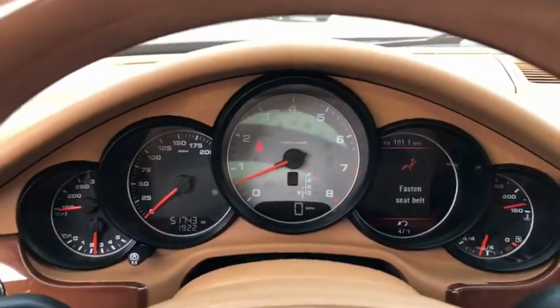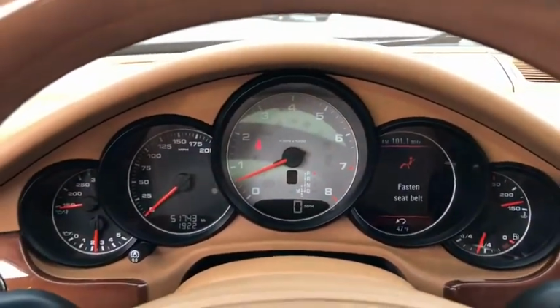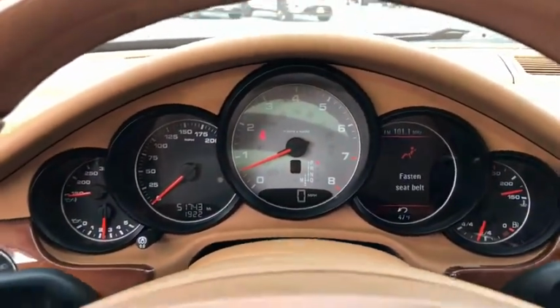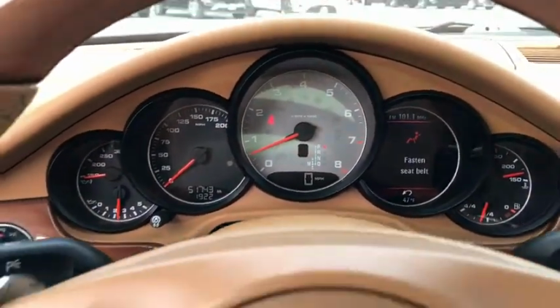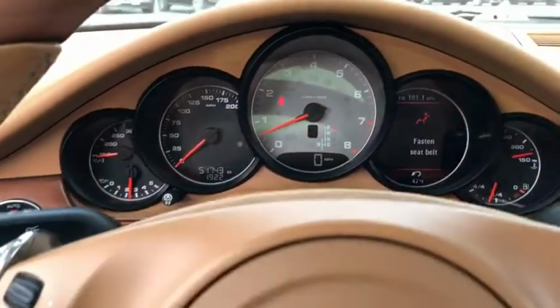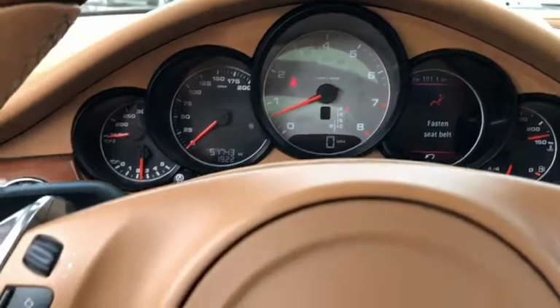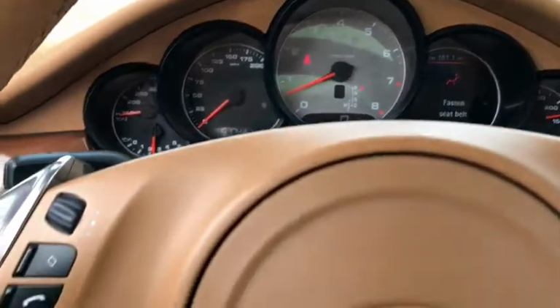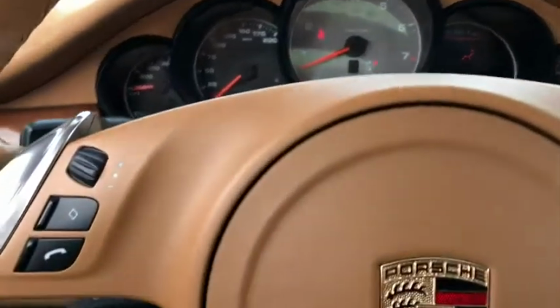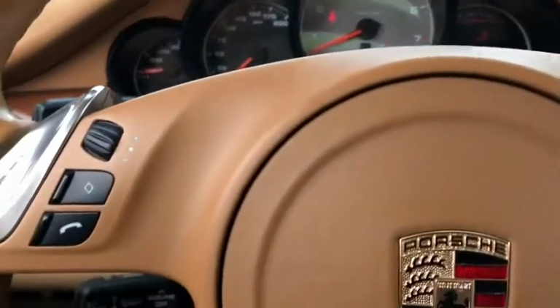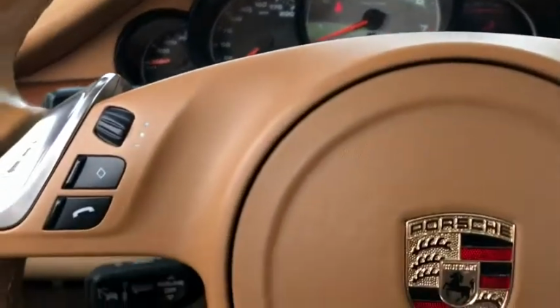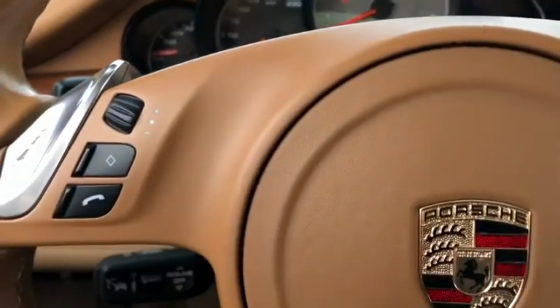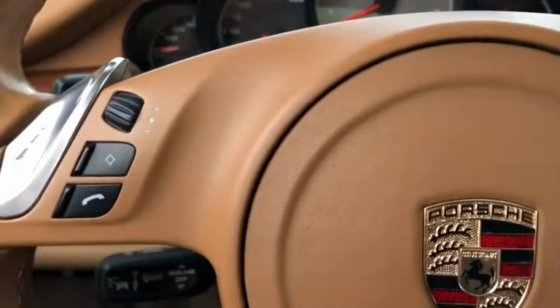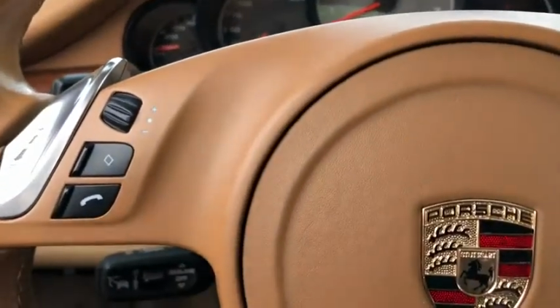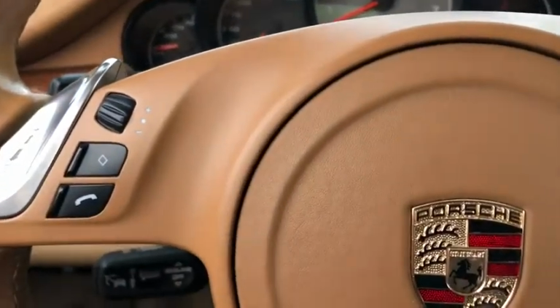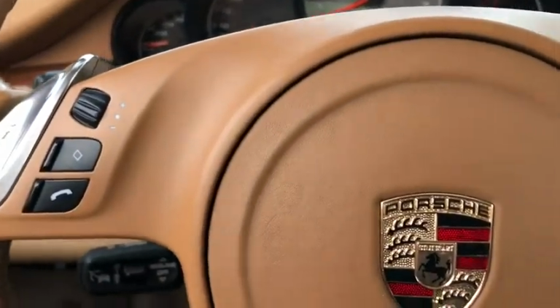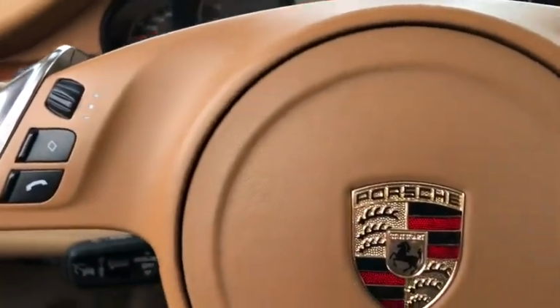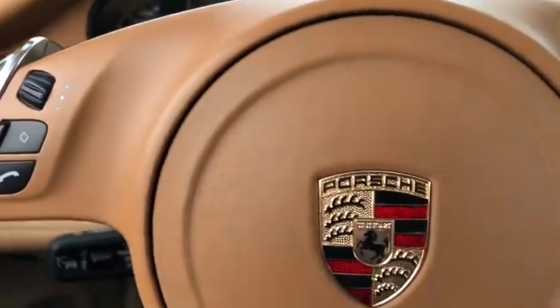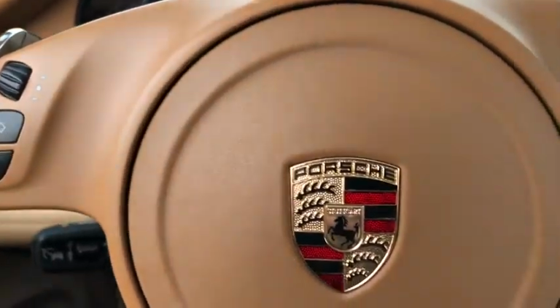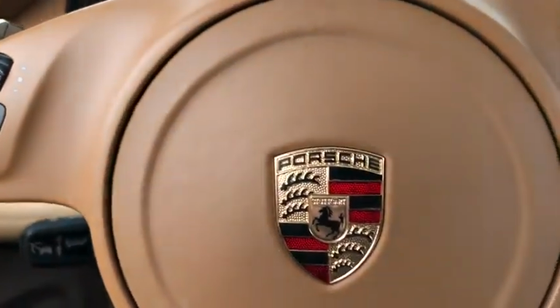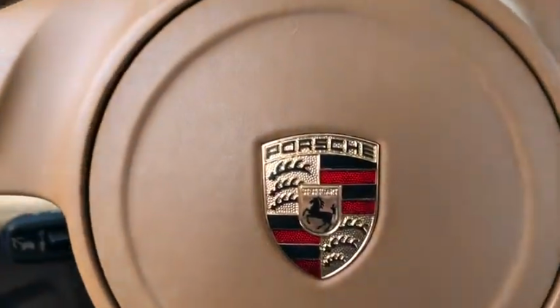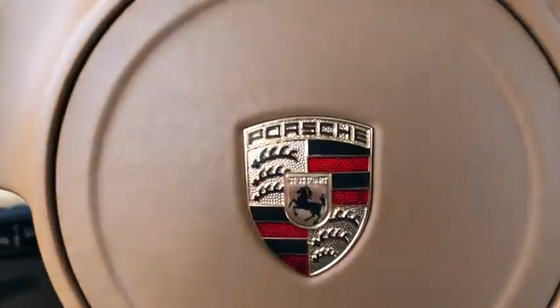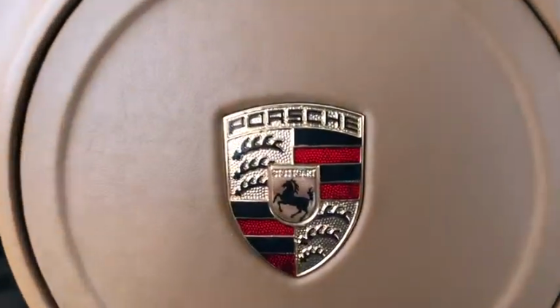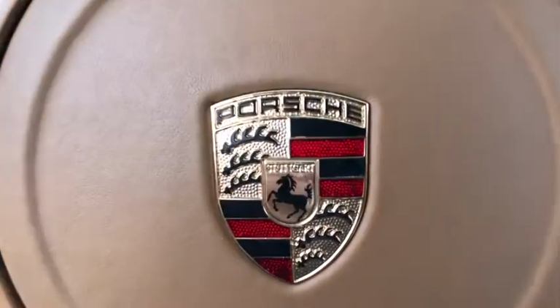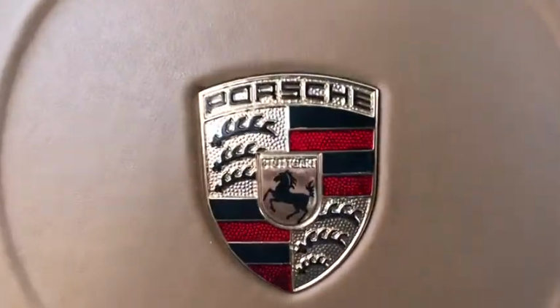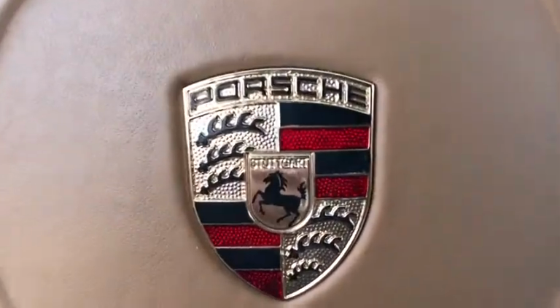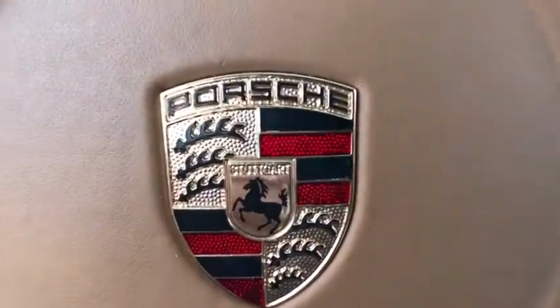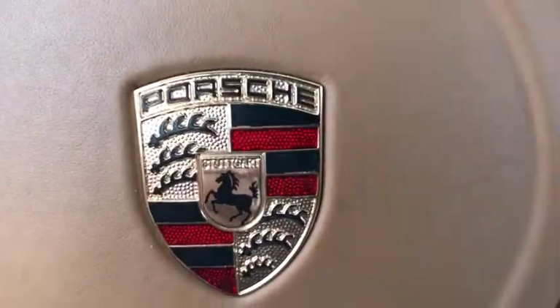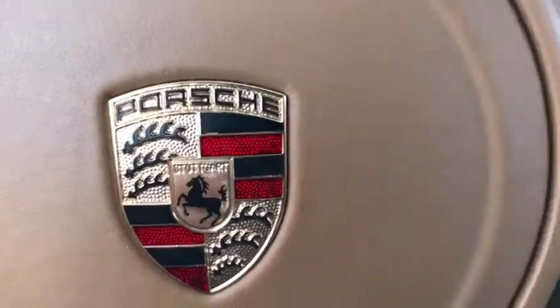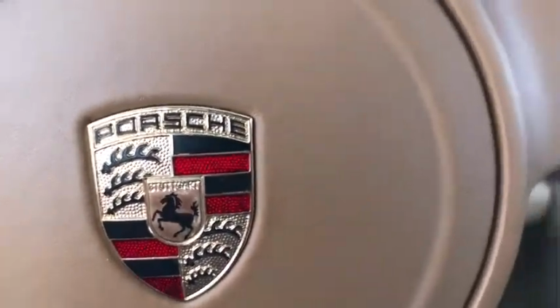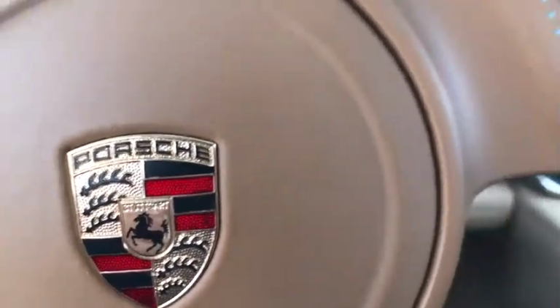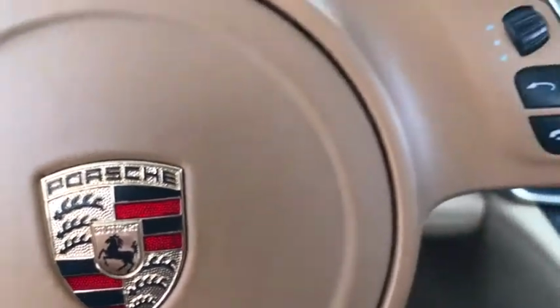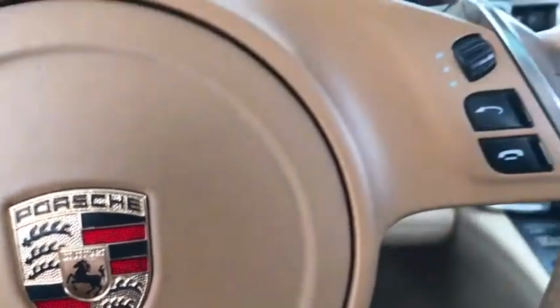CD player, trip computer, heated front seat, overhead console, panic alarm, tachometer.